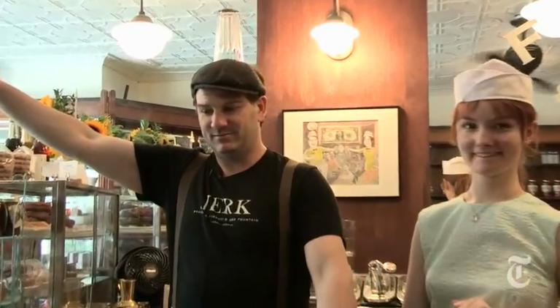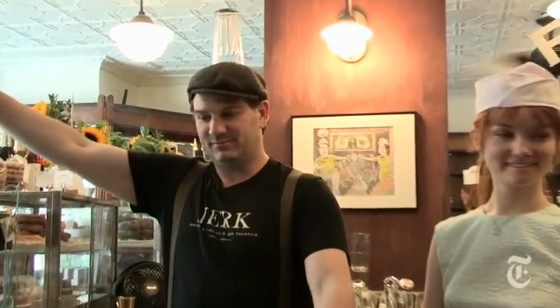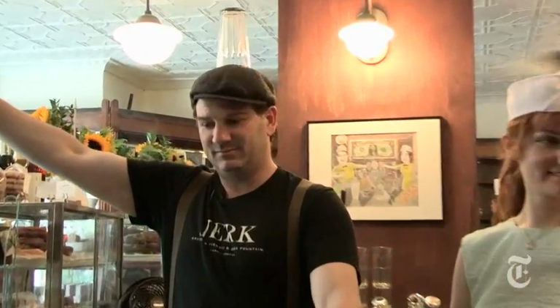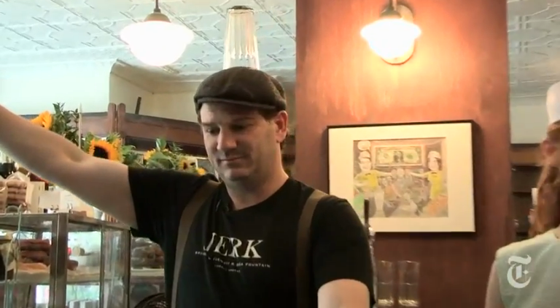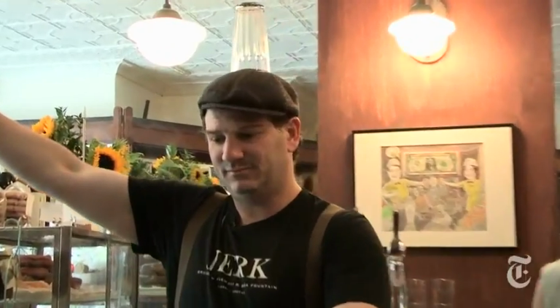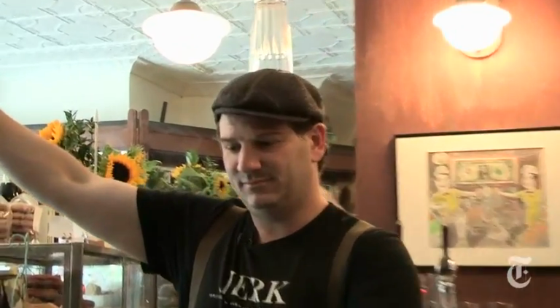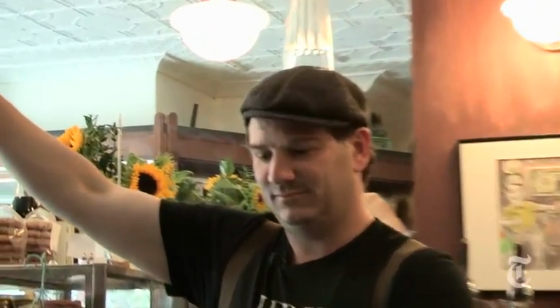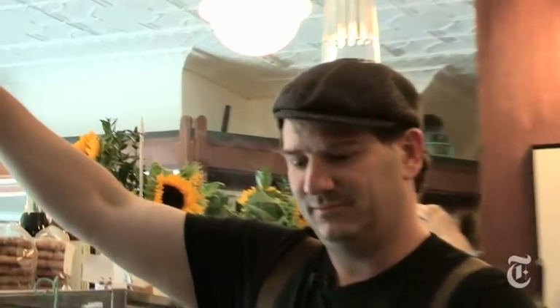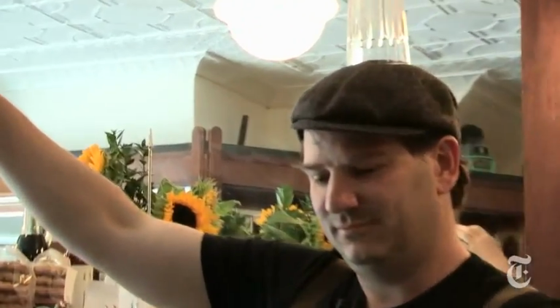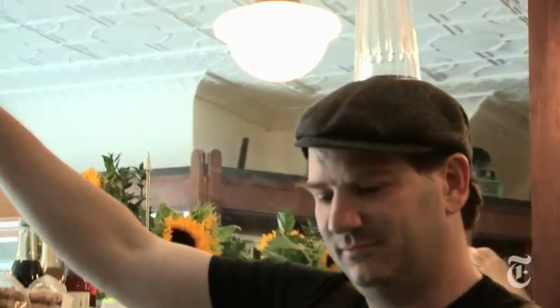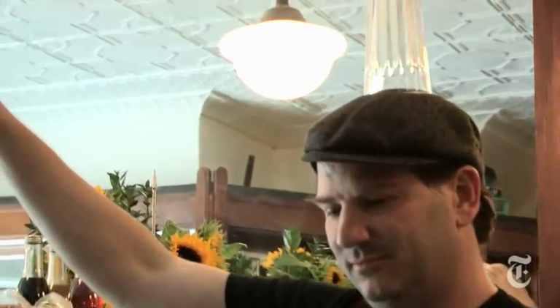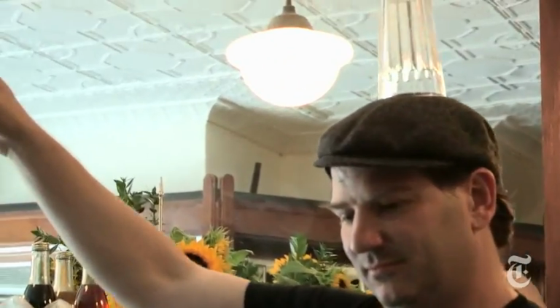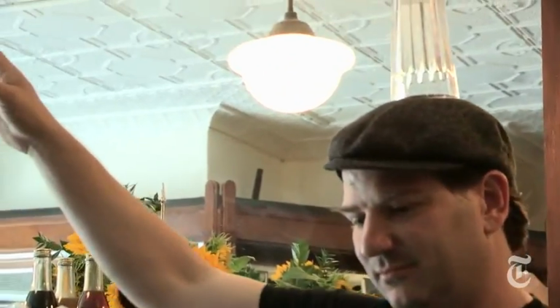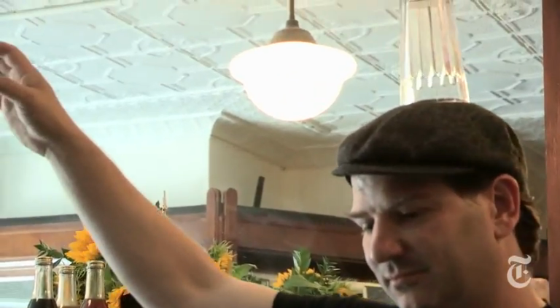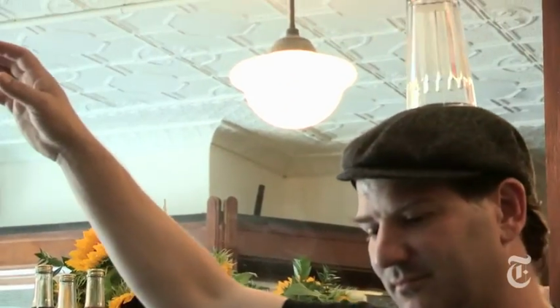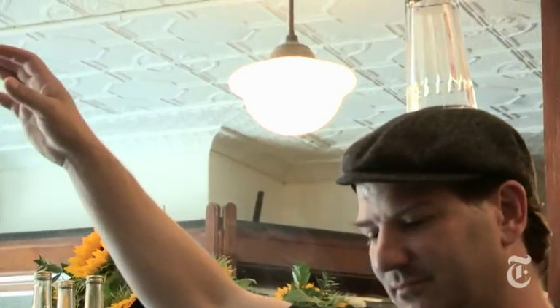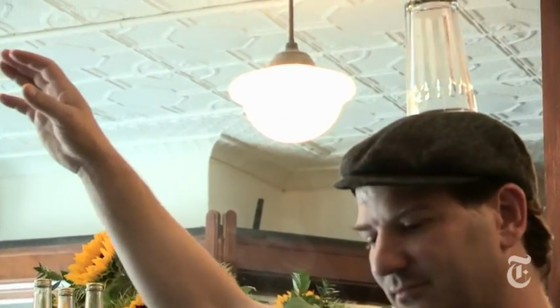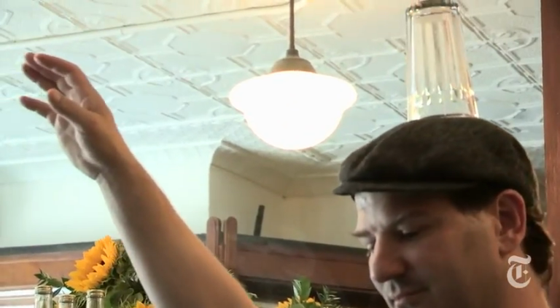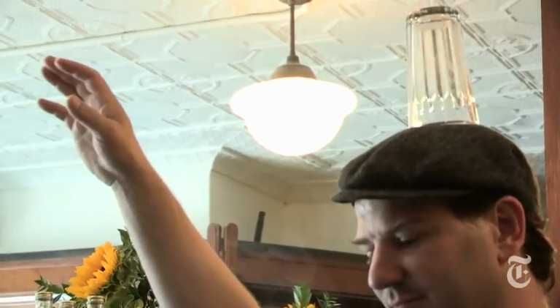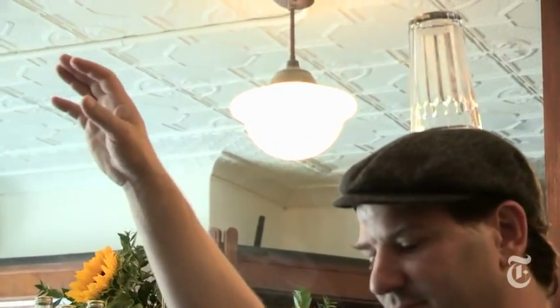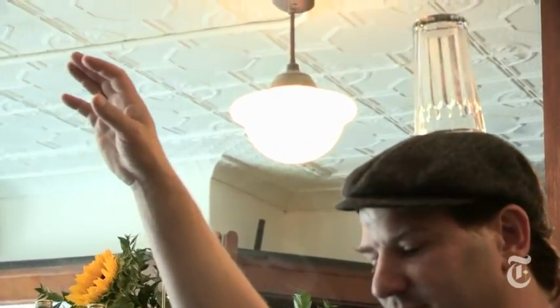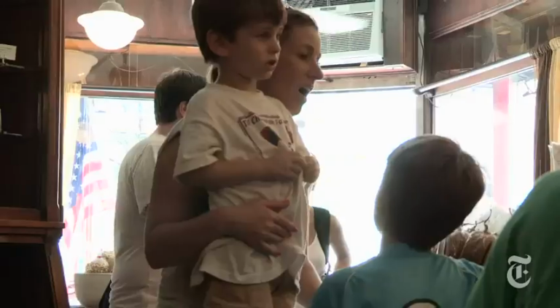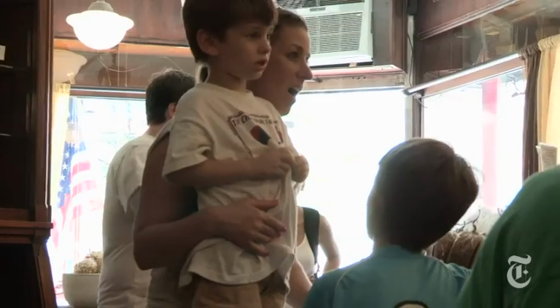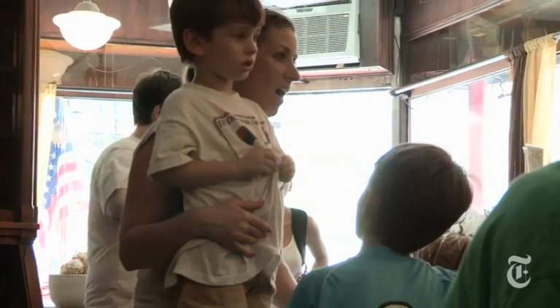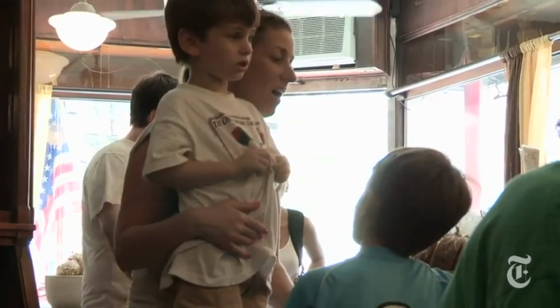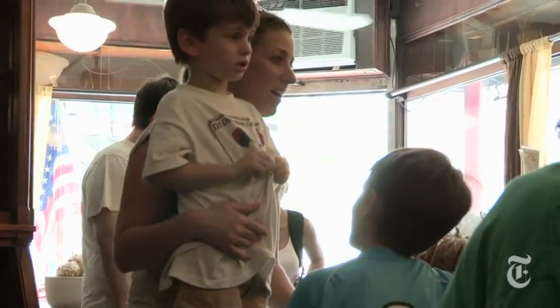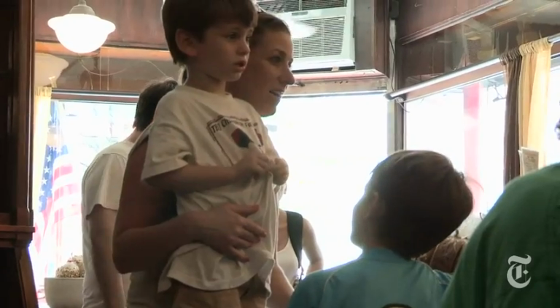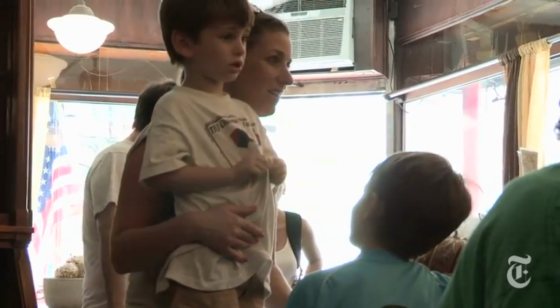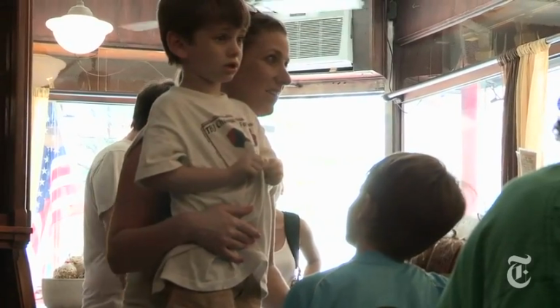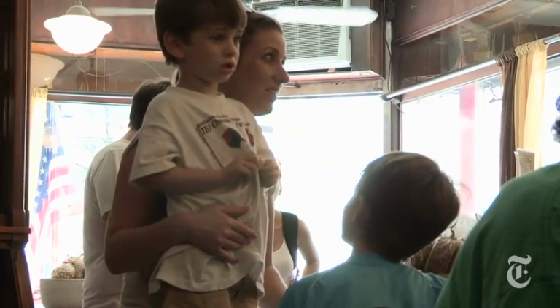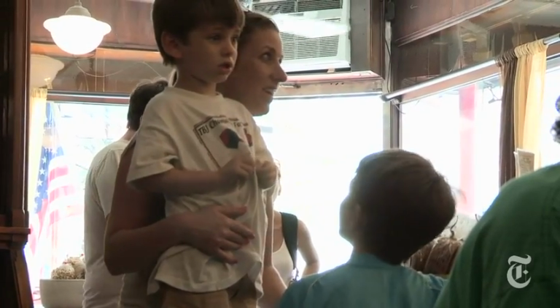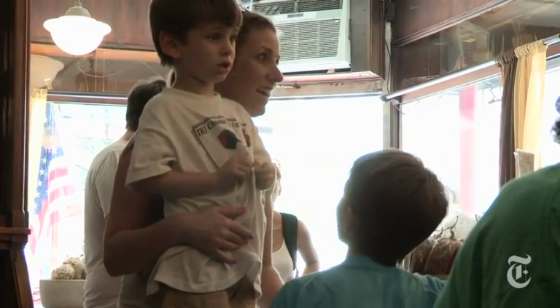My name is Peter Freeman. I'm the head jerk at the Brooklyn Pharmacy and Soda Fountain, Carroll Gardens, Brooklyn.